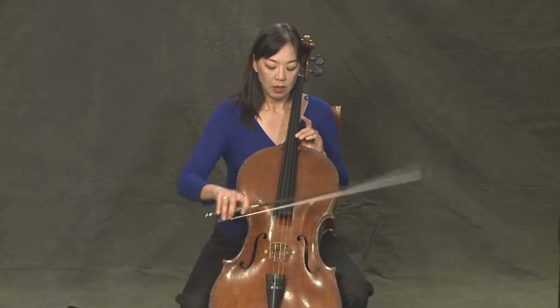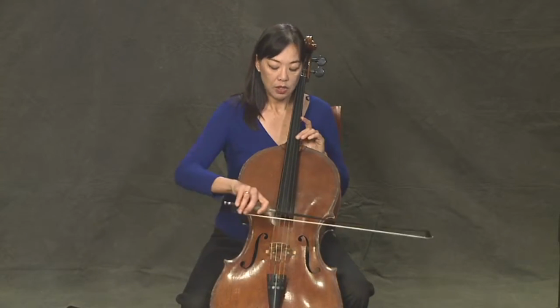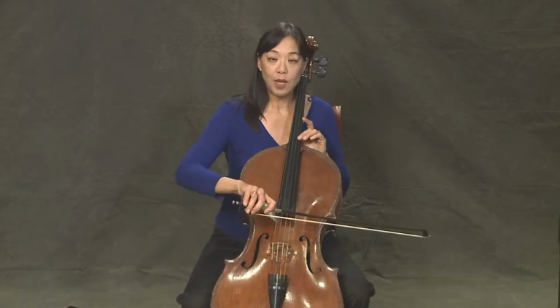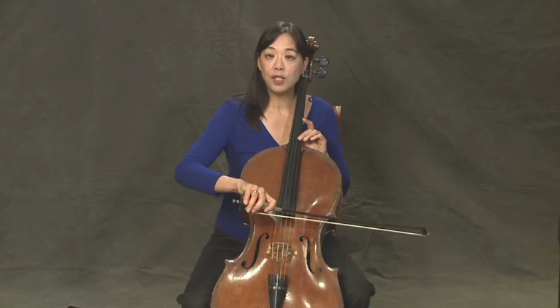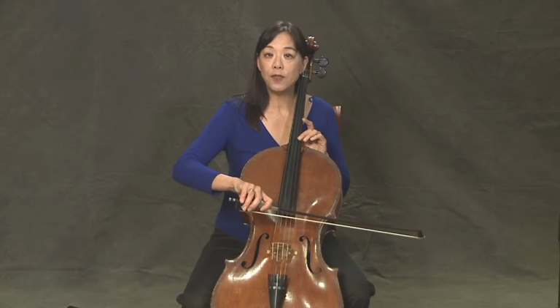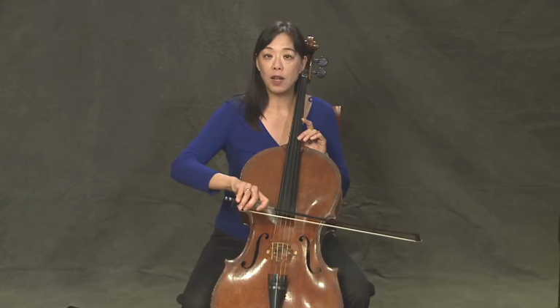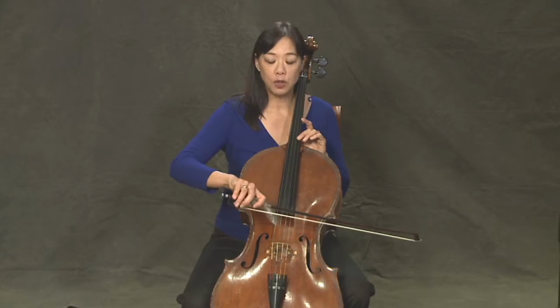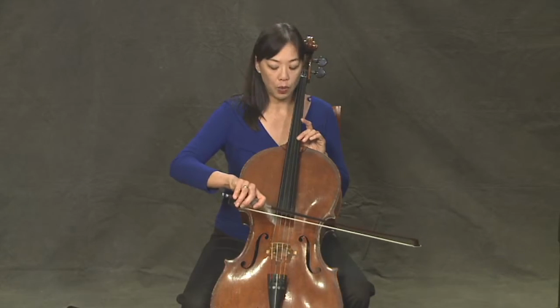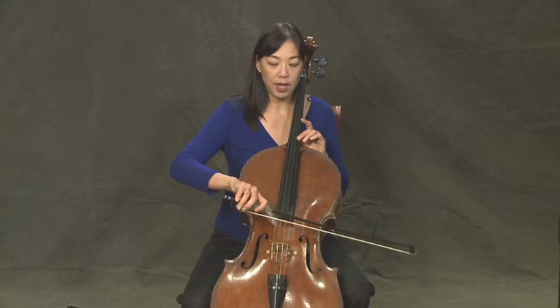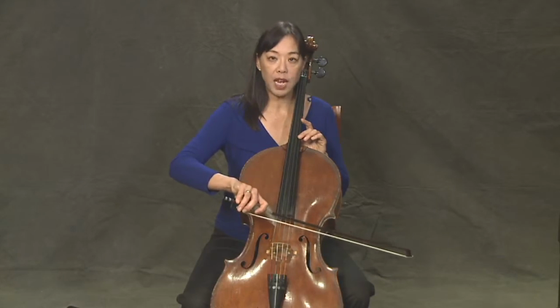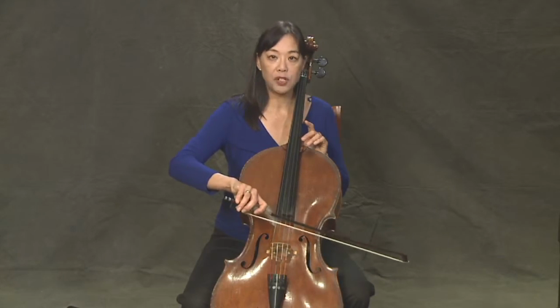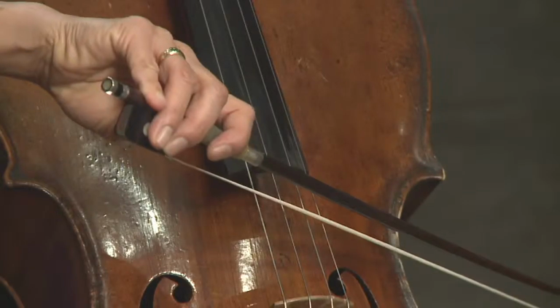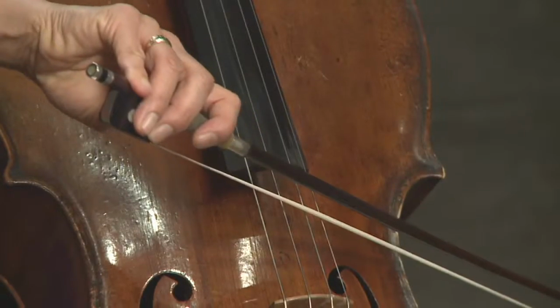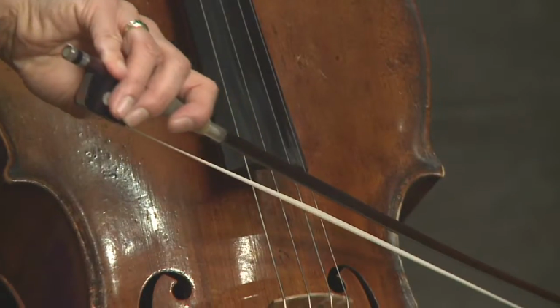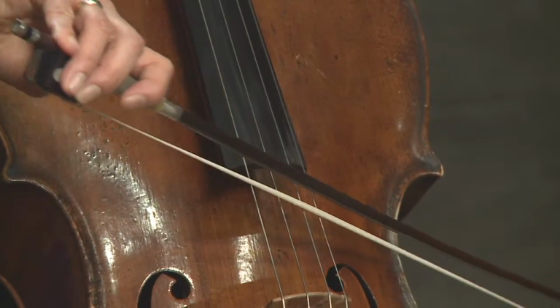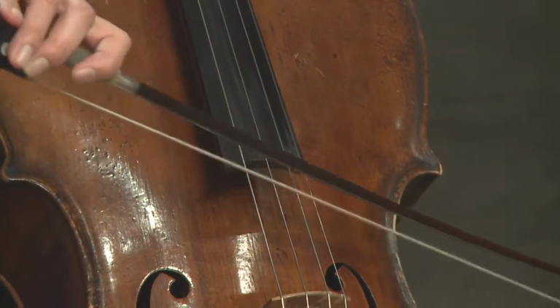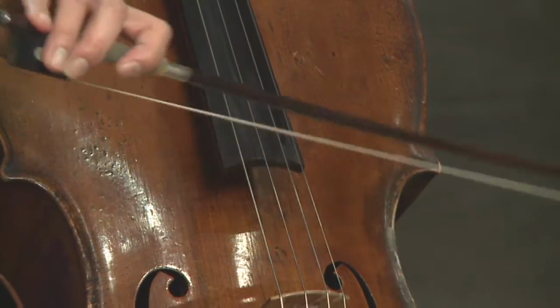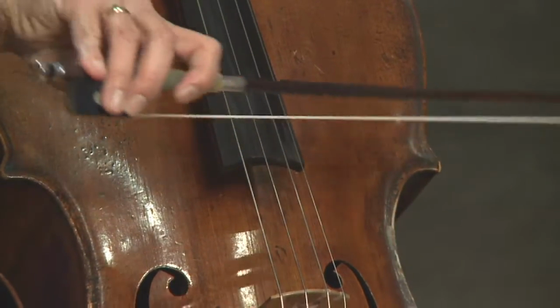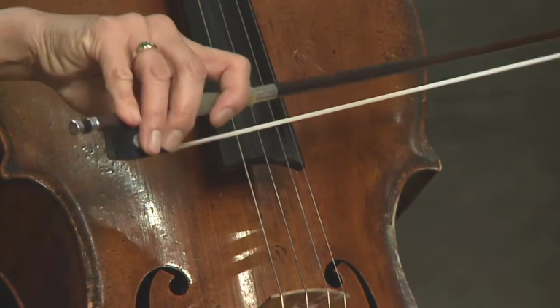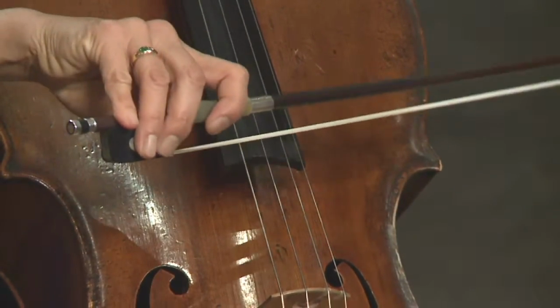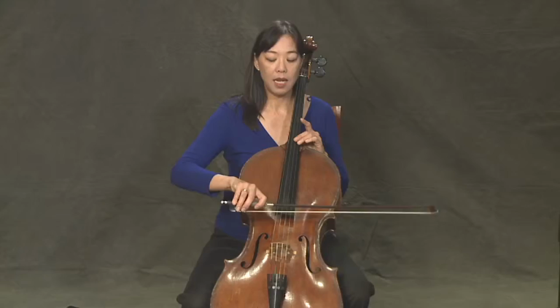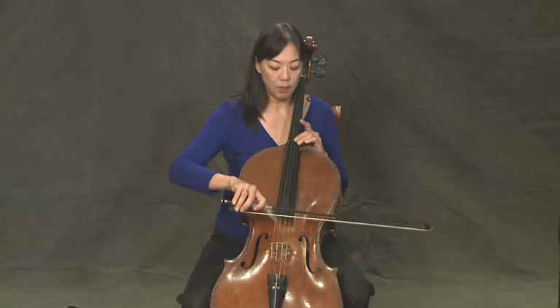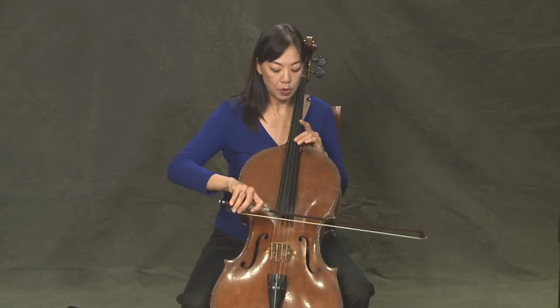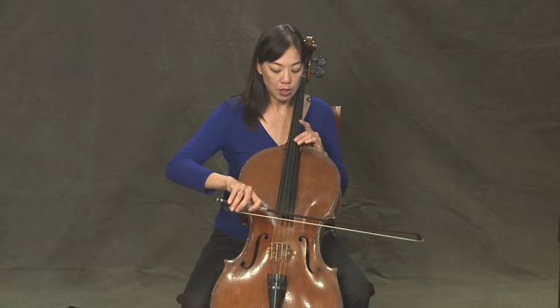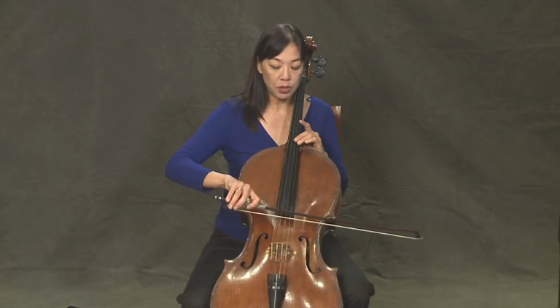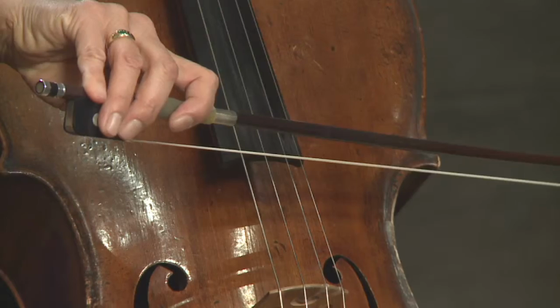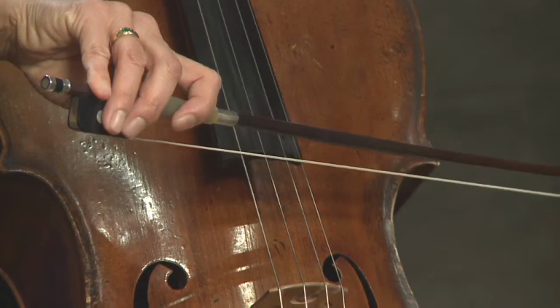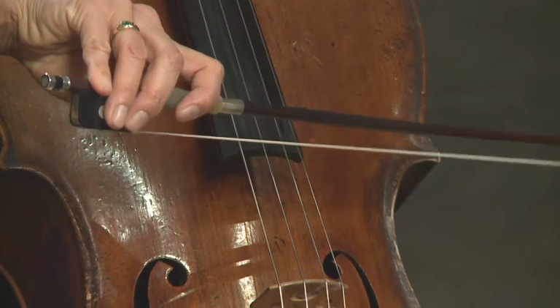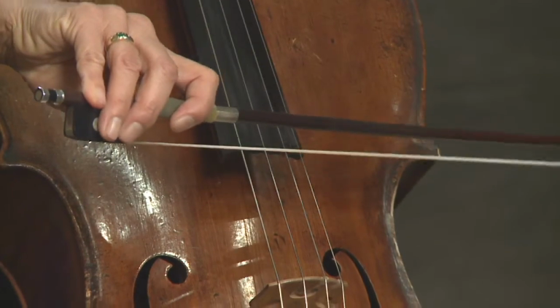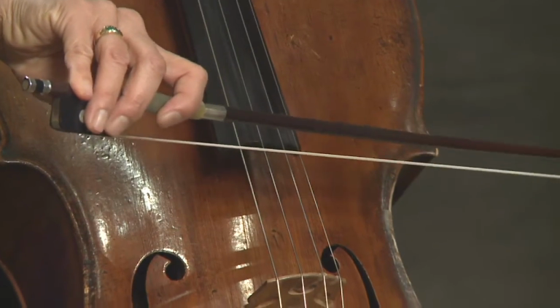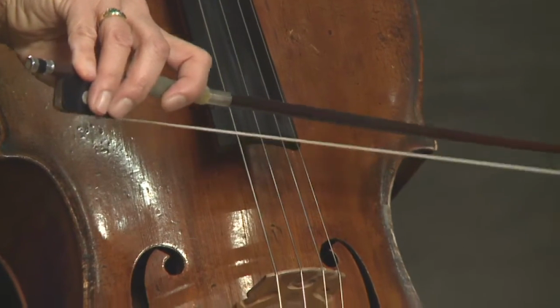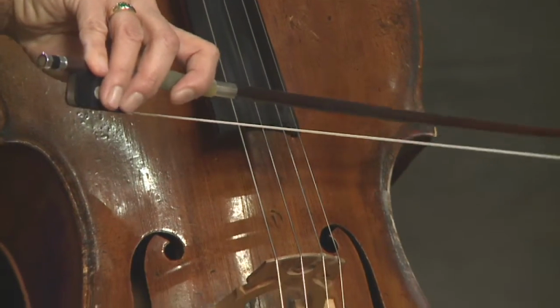Once you've found where that A should be, then we play the two strings — the top two strings — together.